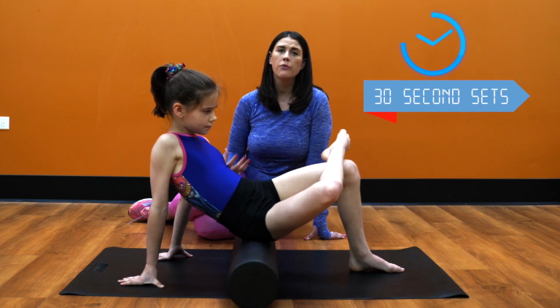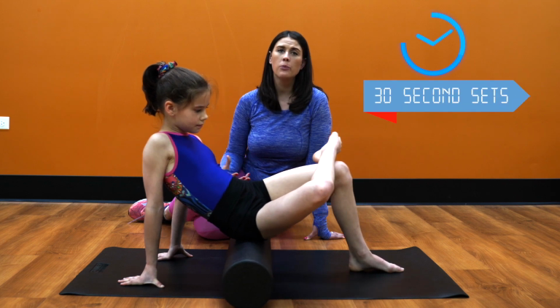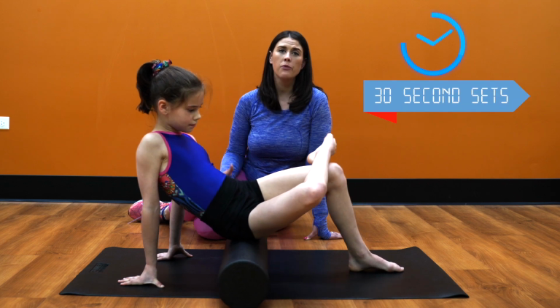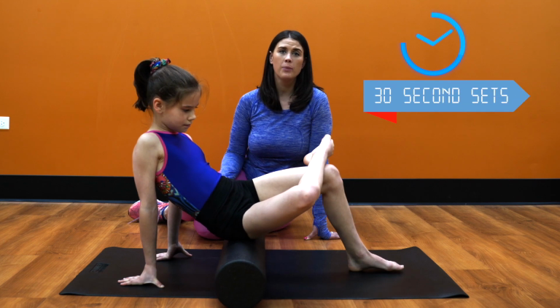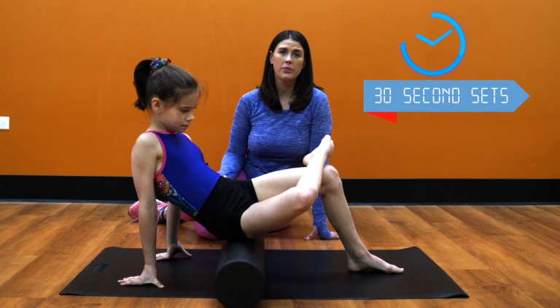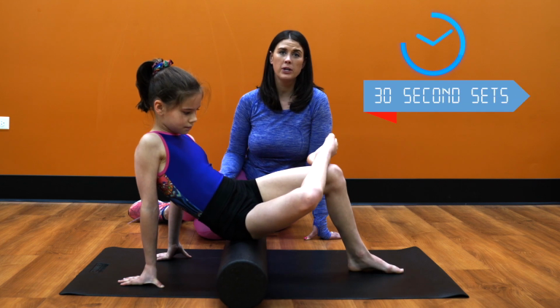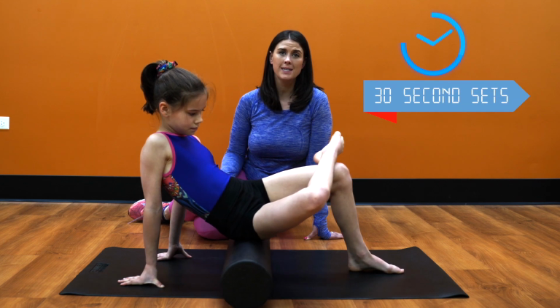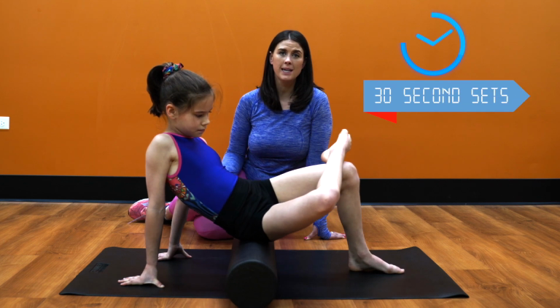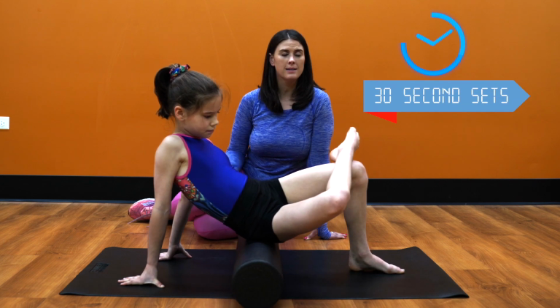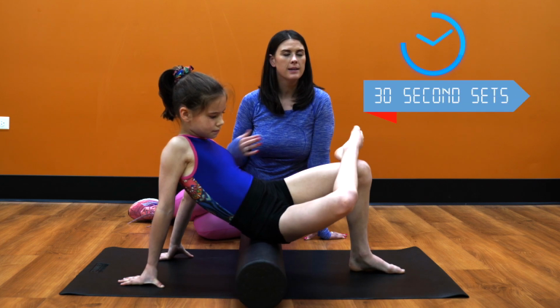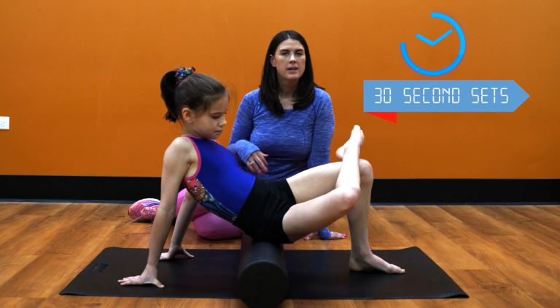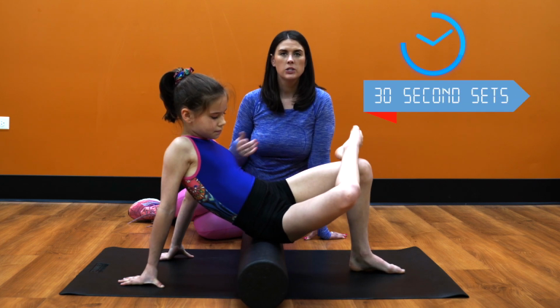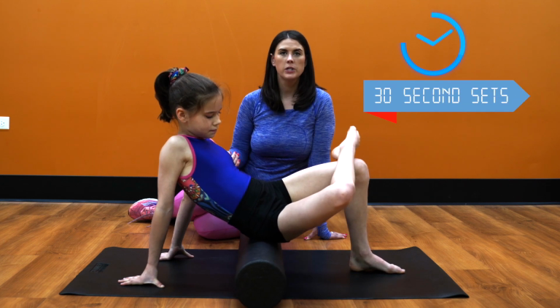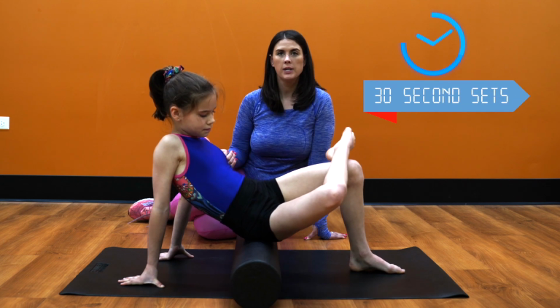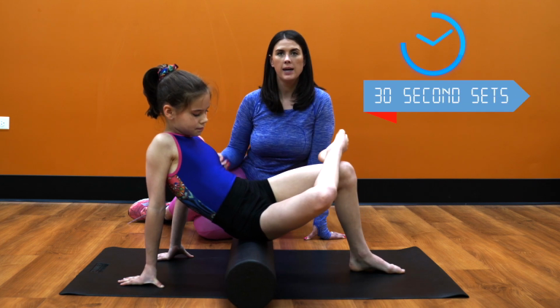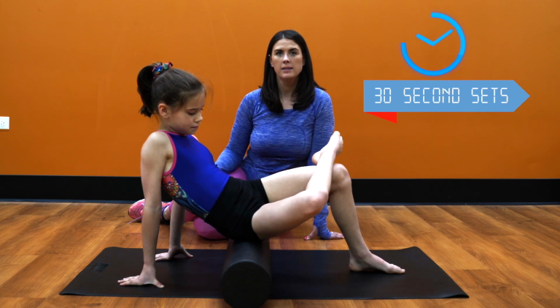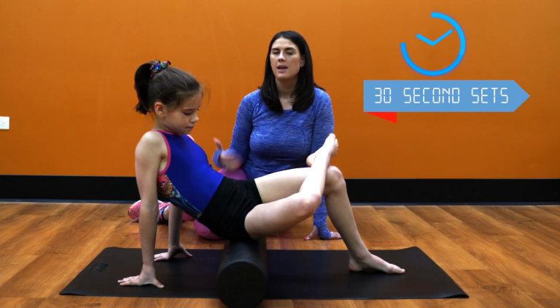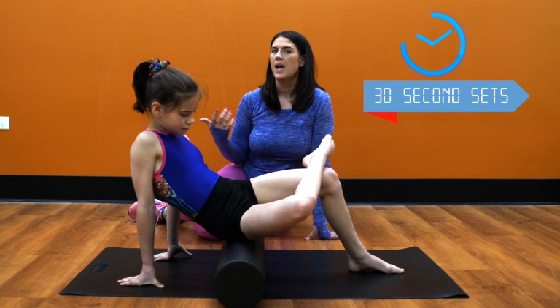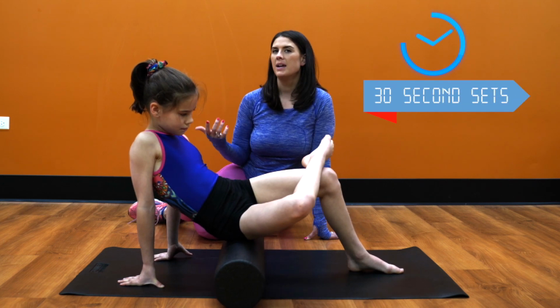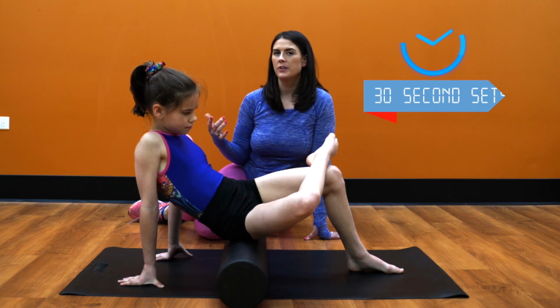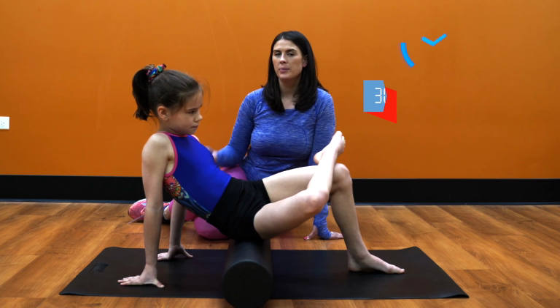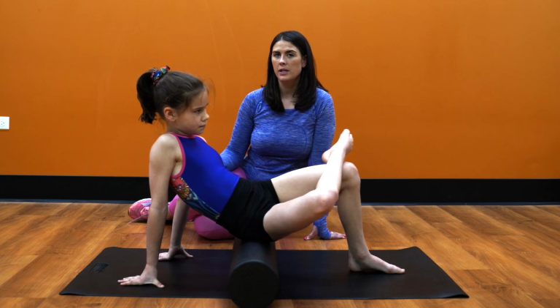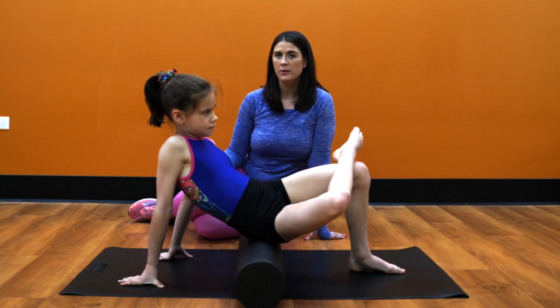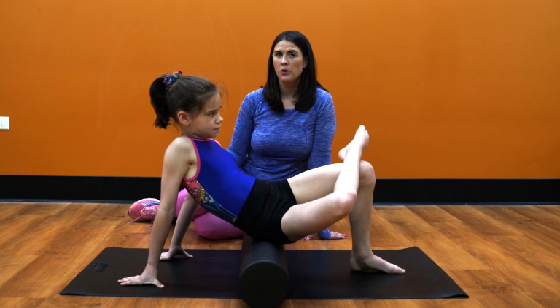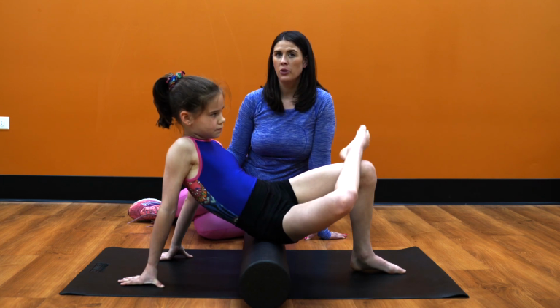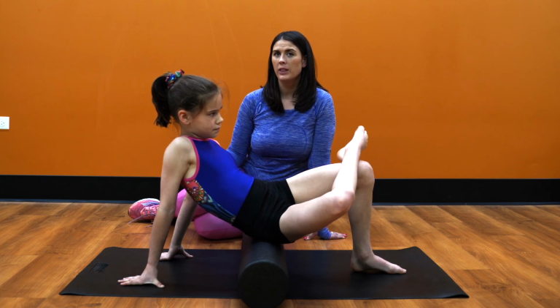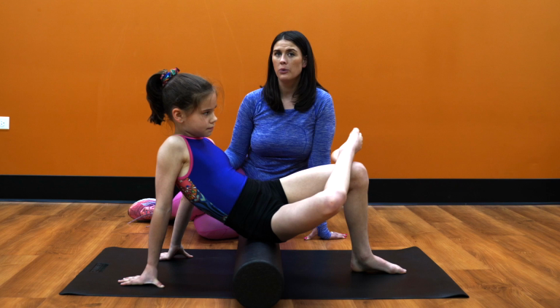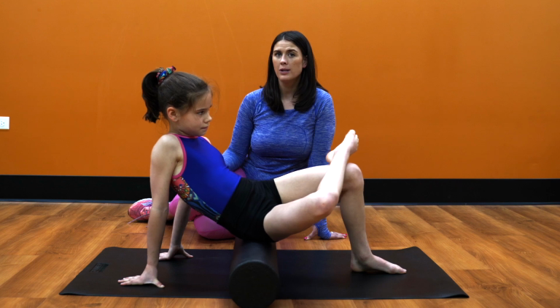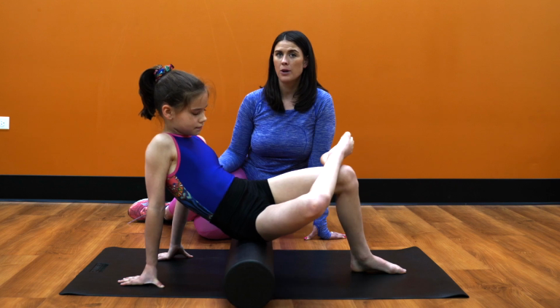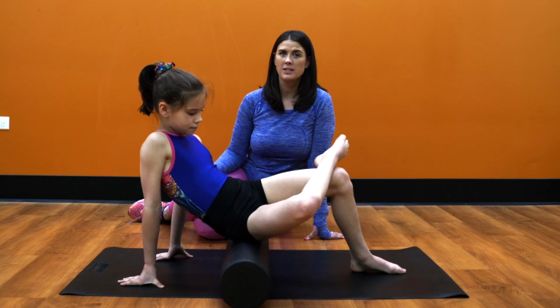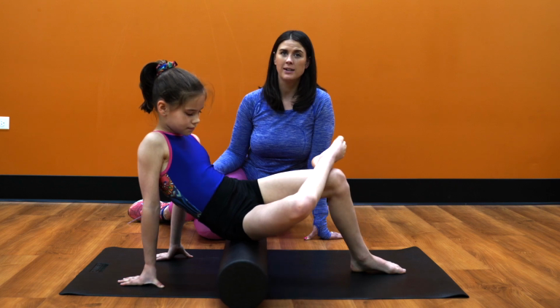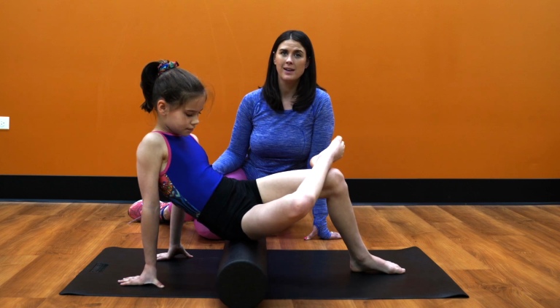We'll foam roll for about 30 seconds, switch sides, and now you've completed our foam rolling lower extremity series.